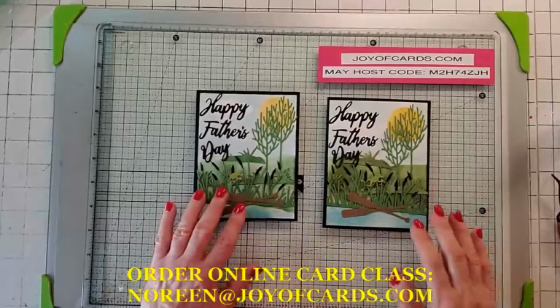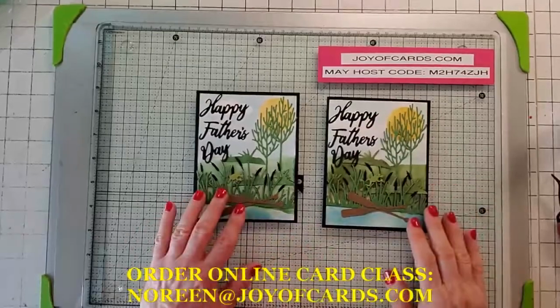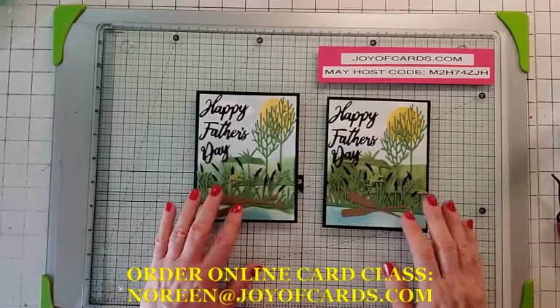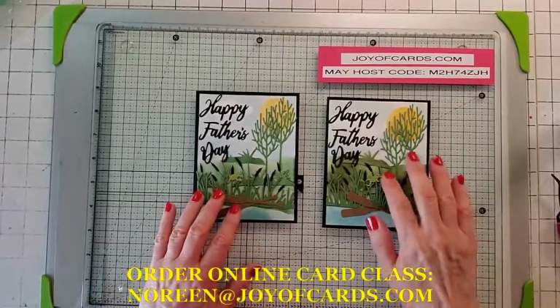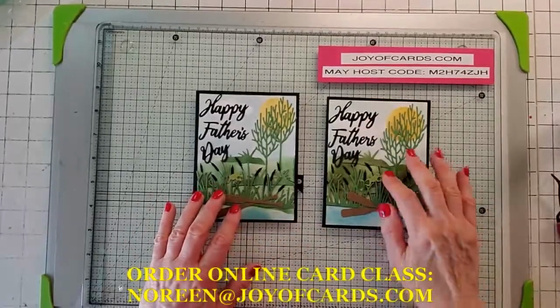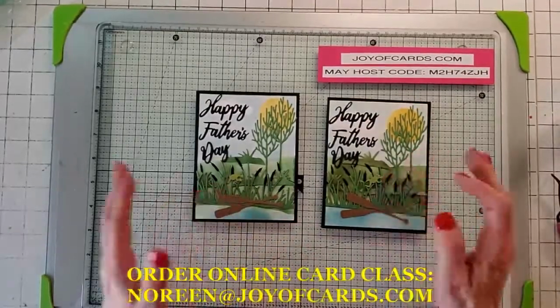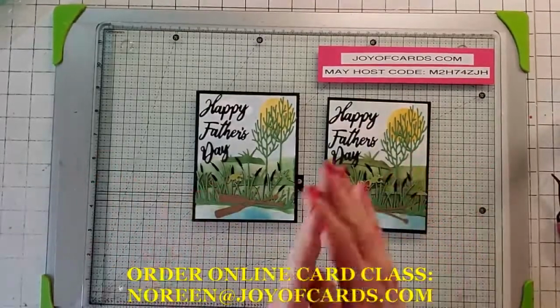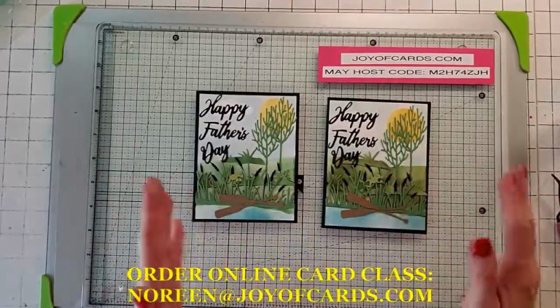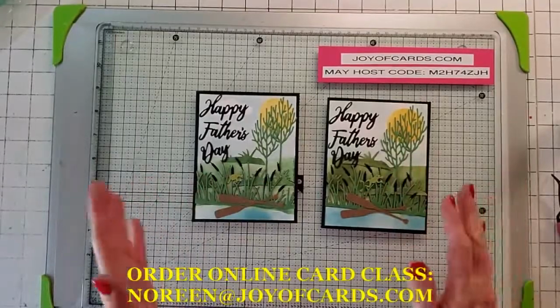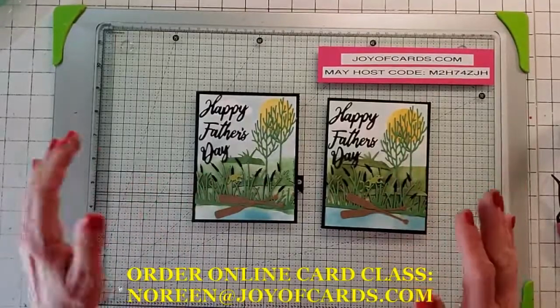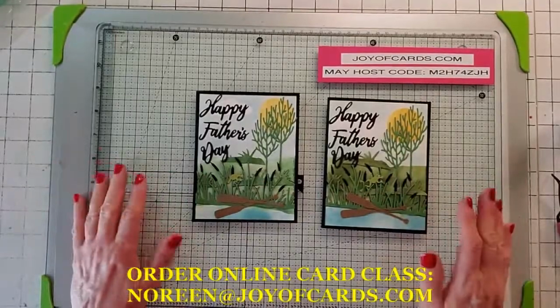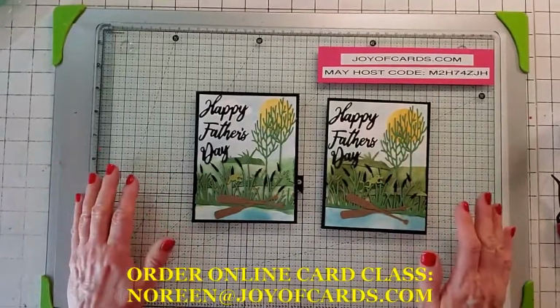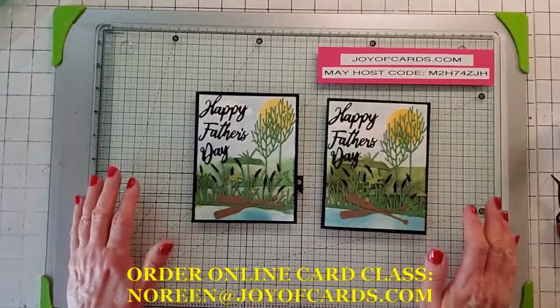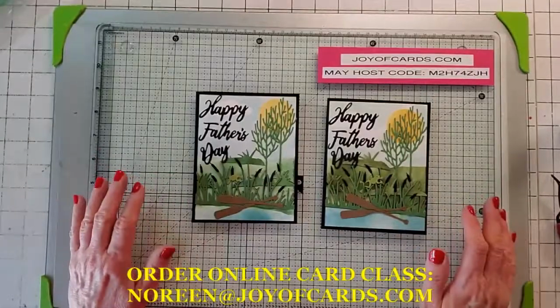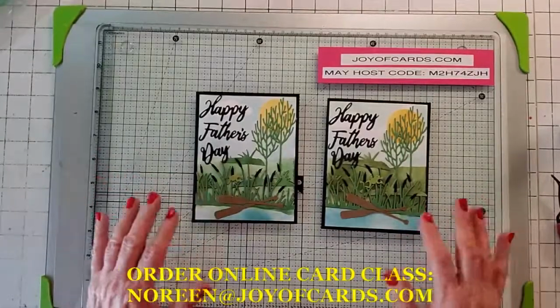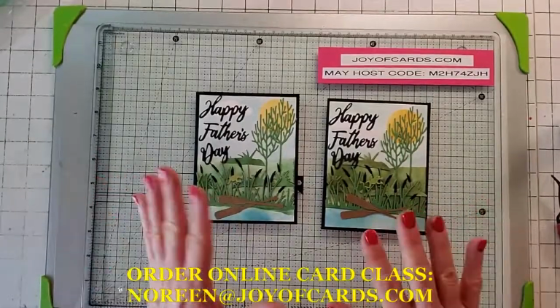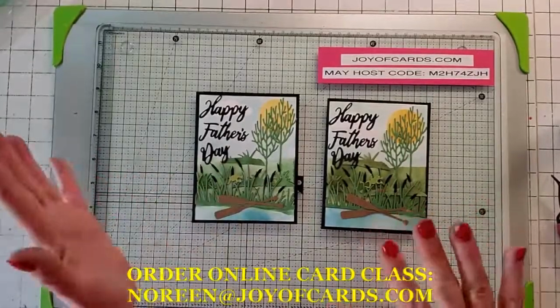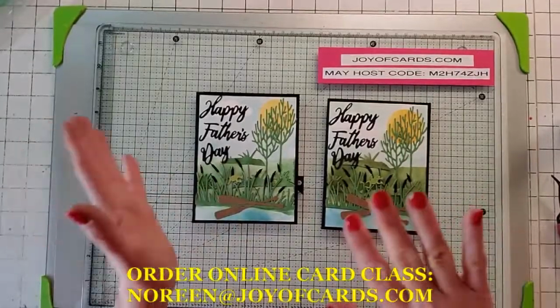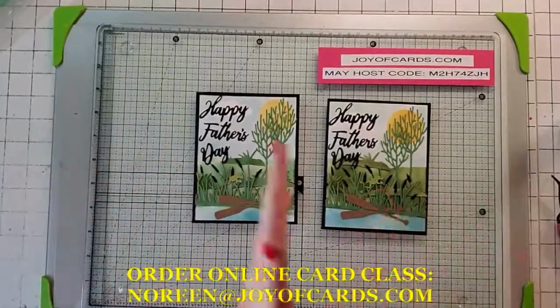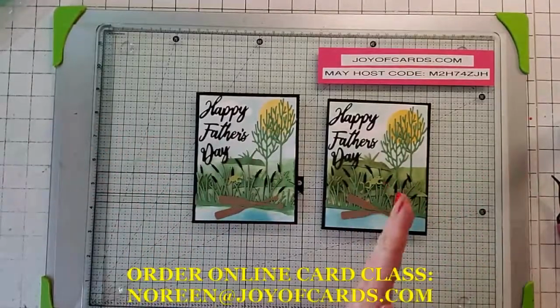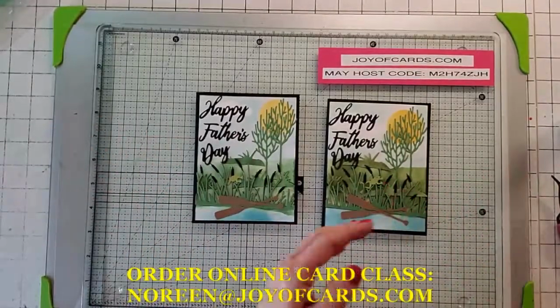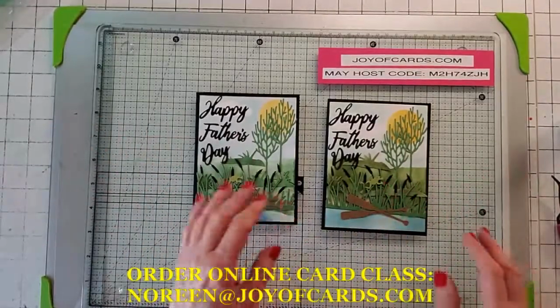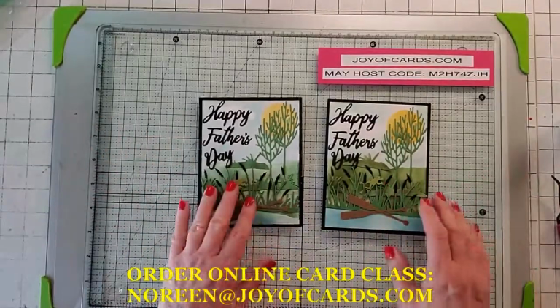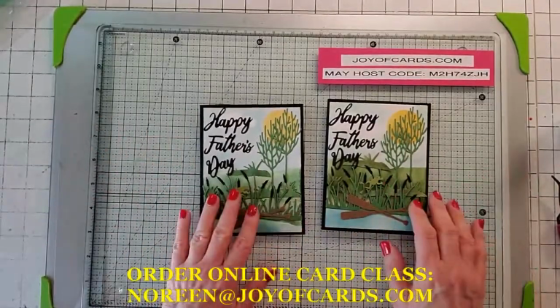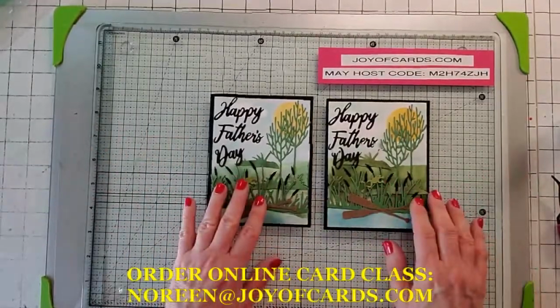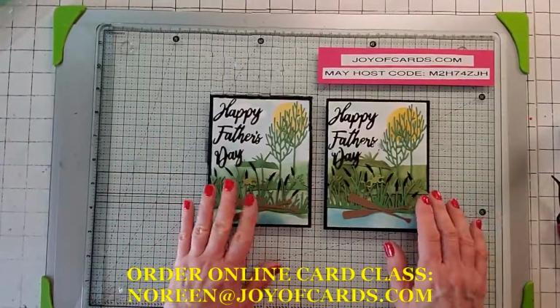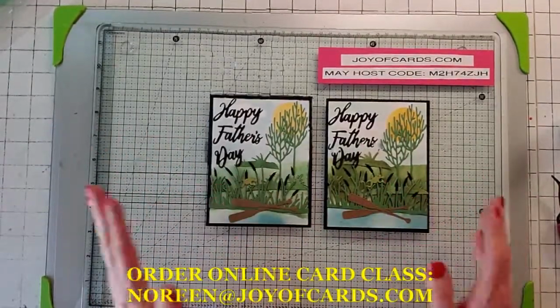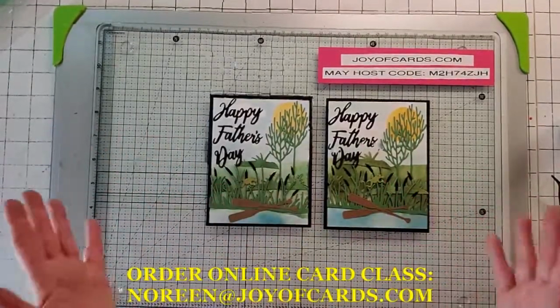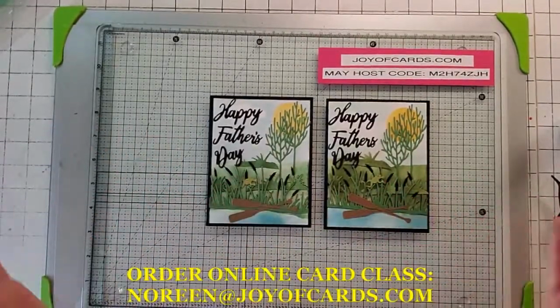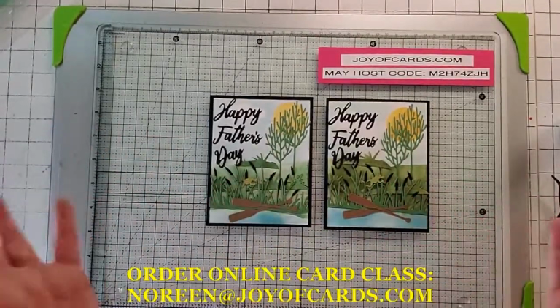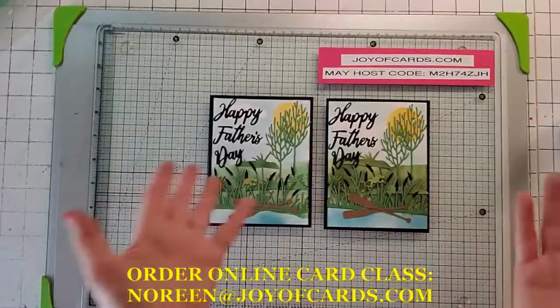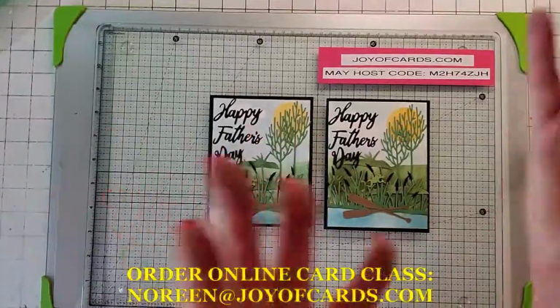Anything you want, get going. I might or might not put the rest of the cards at the end of the video, but there you go. Bye!